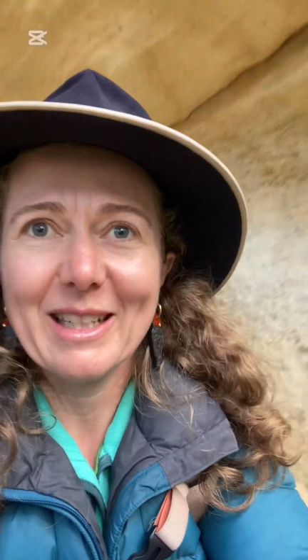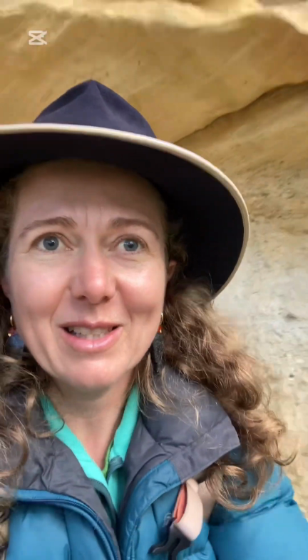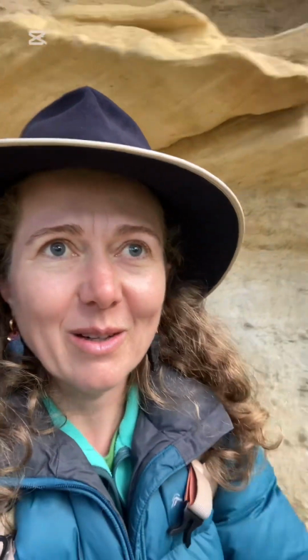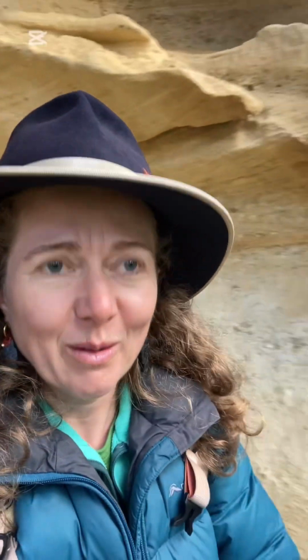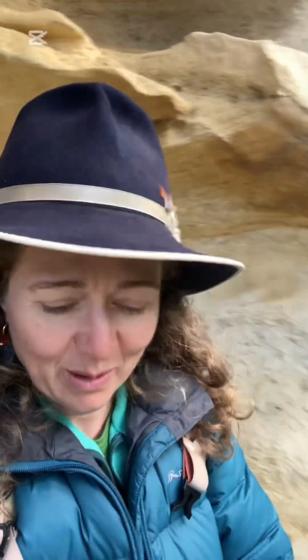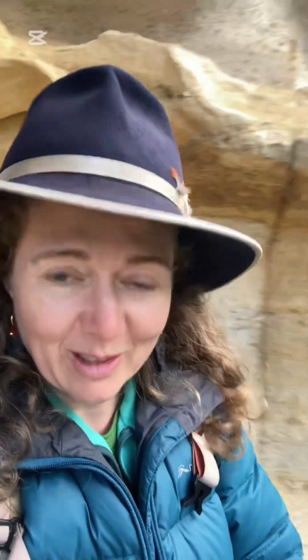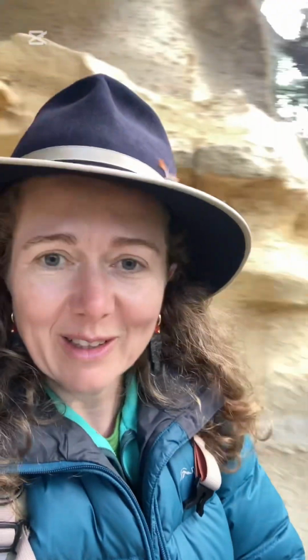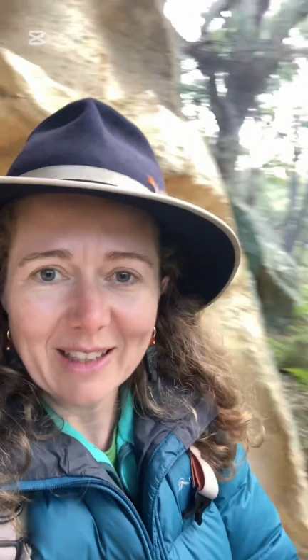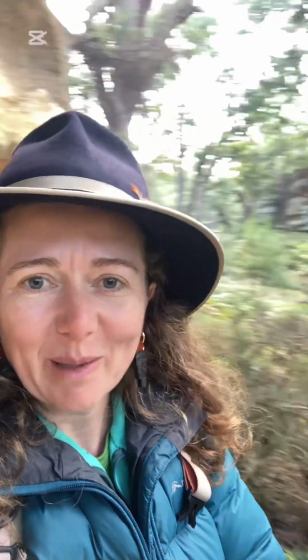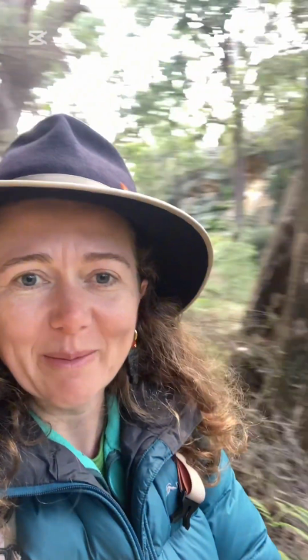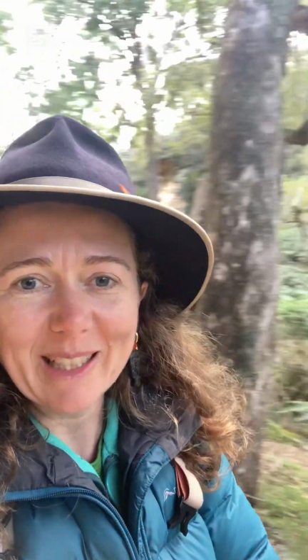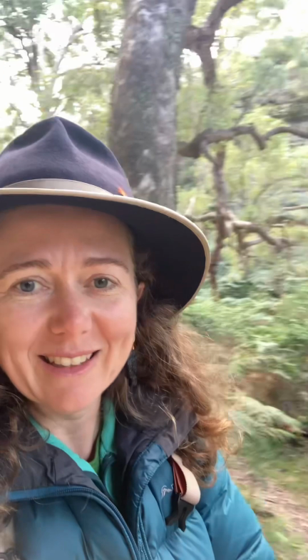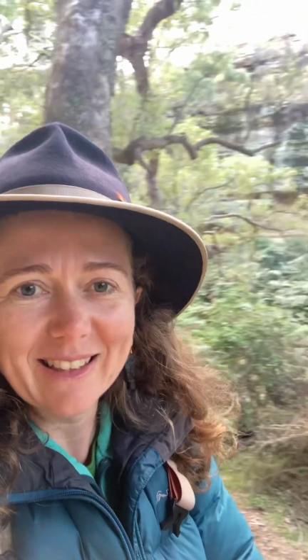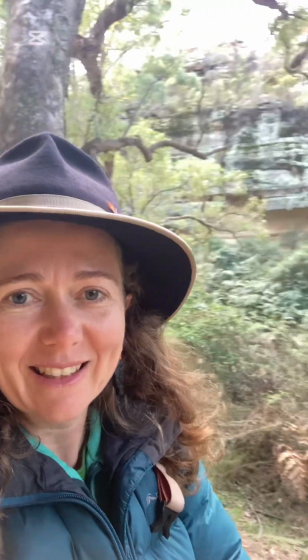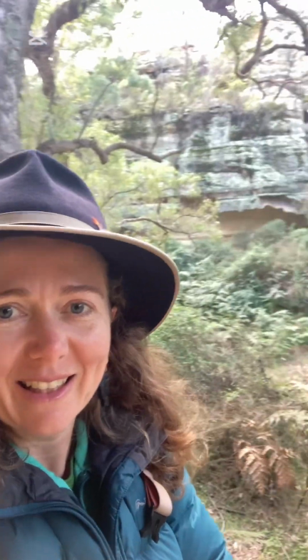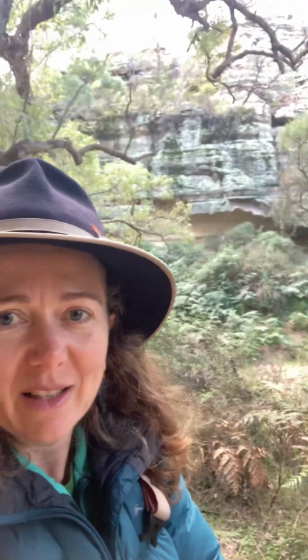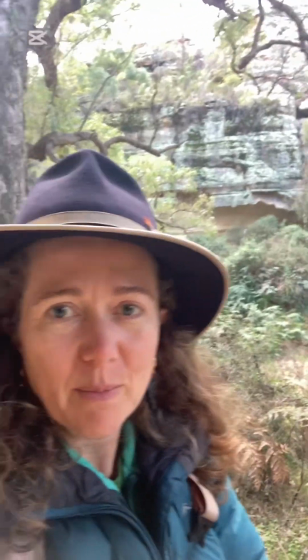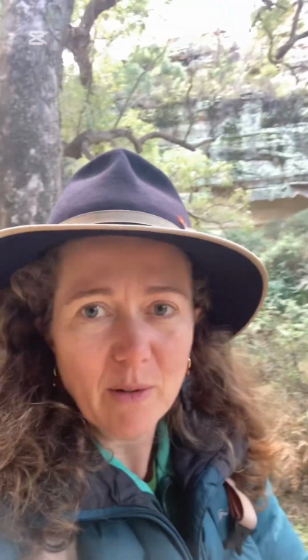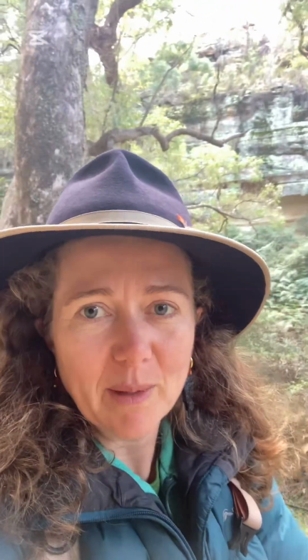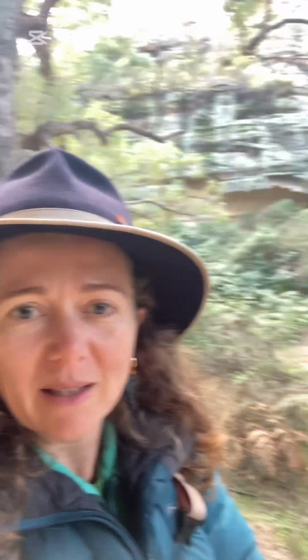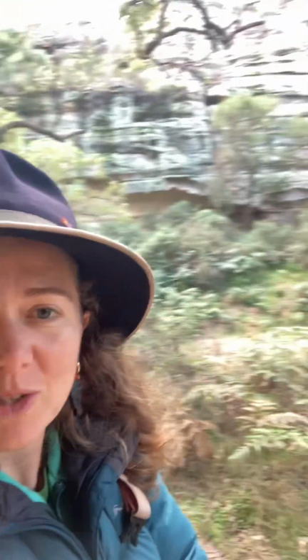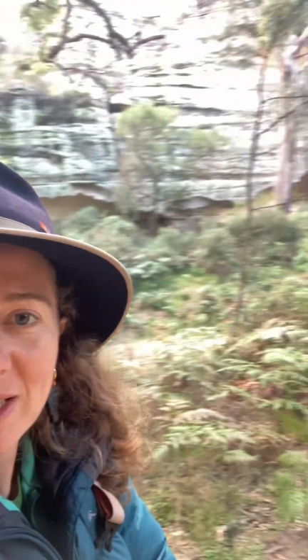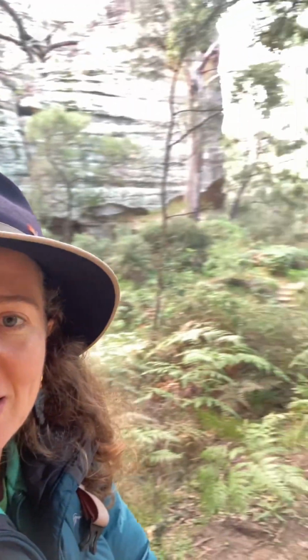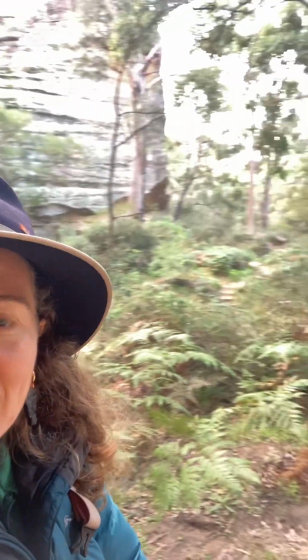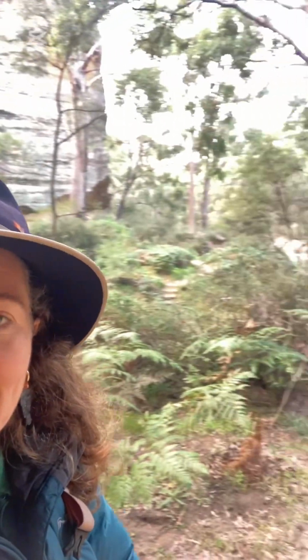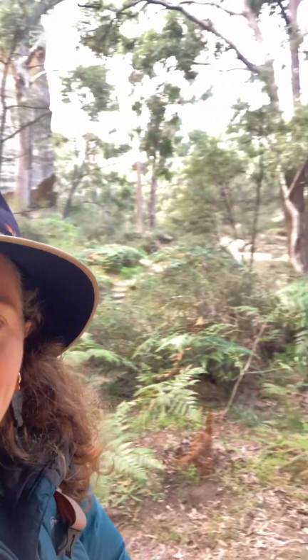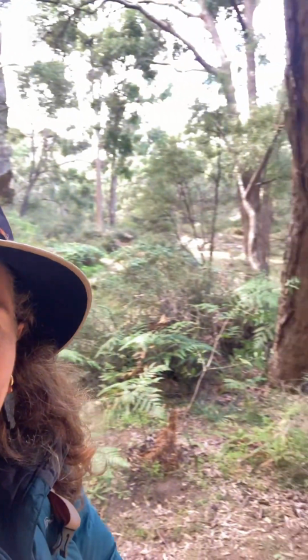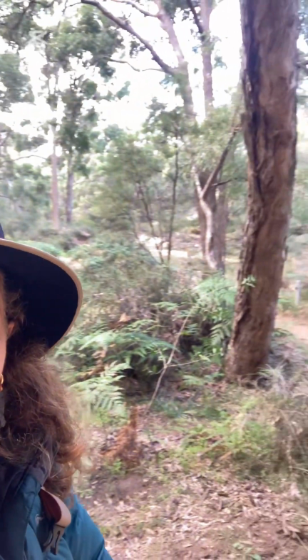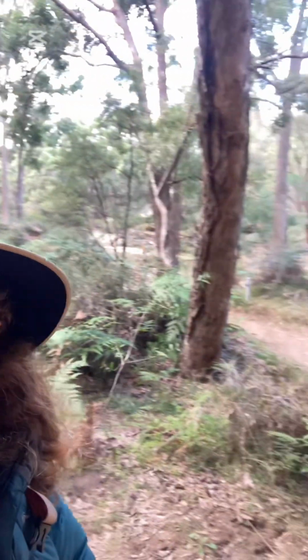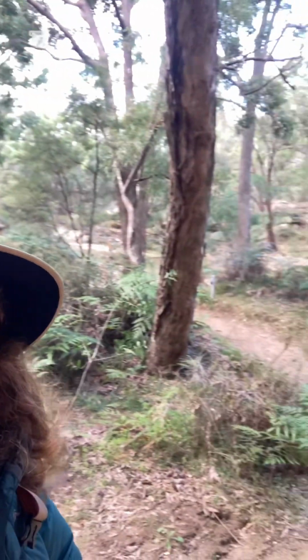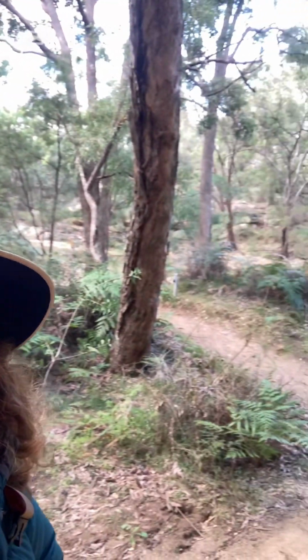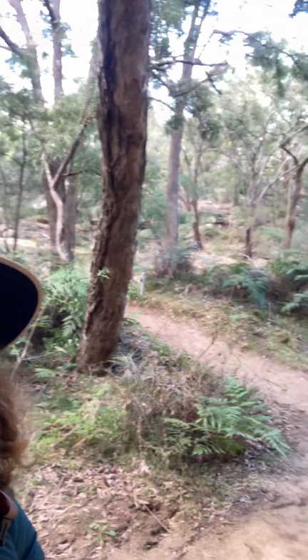But it's so beautiful along here — look behind me. These beautiful big gum trees just keep going up.